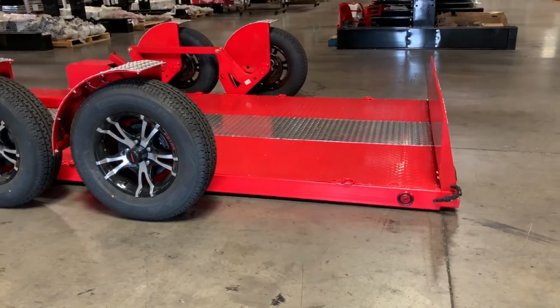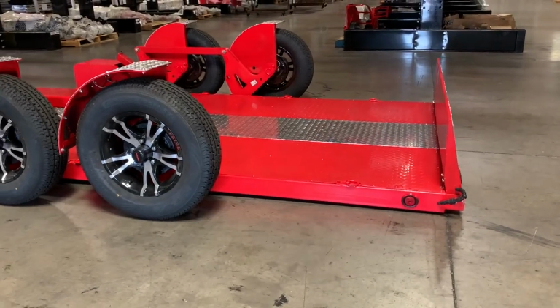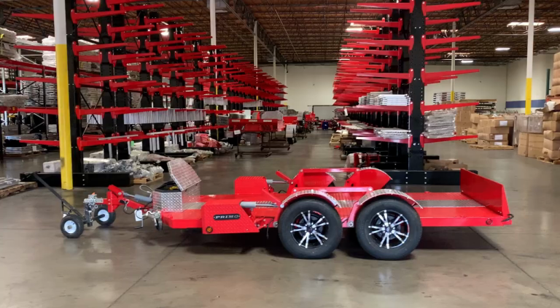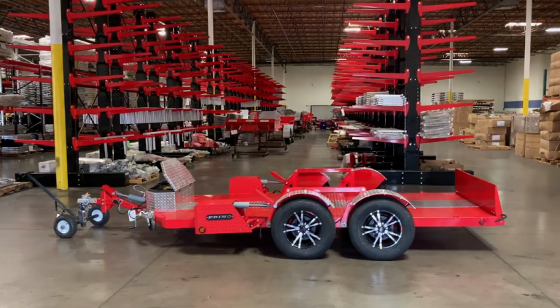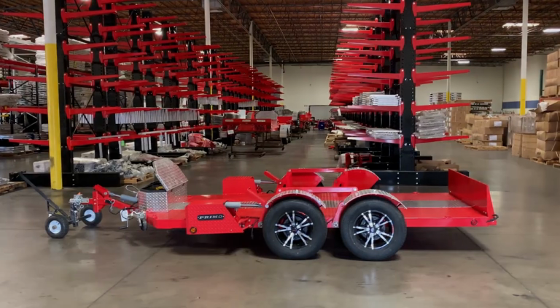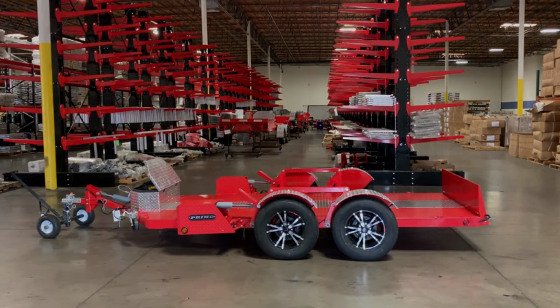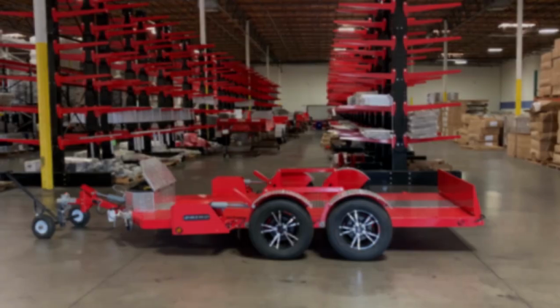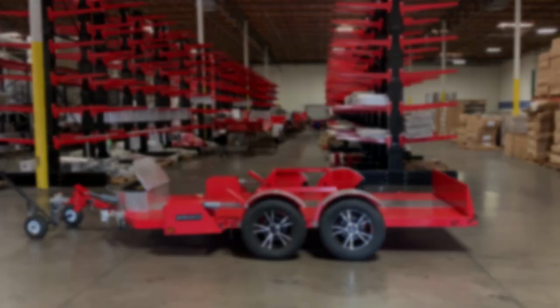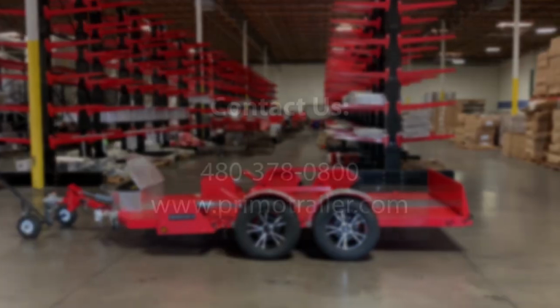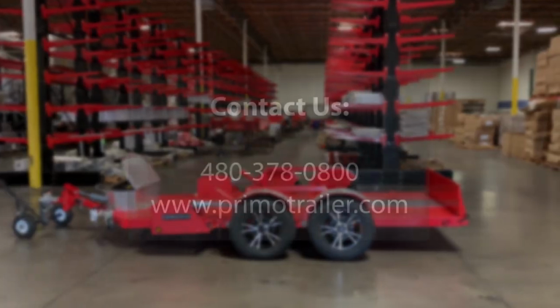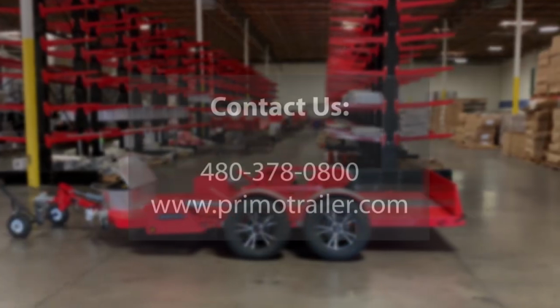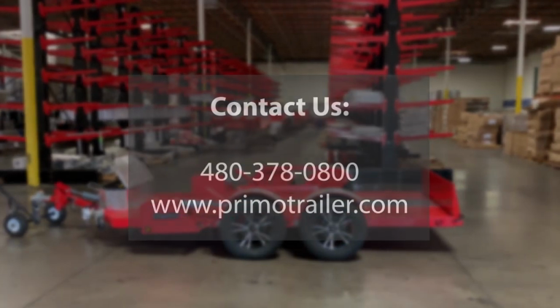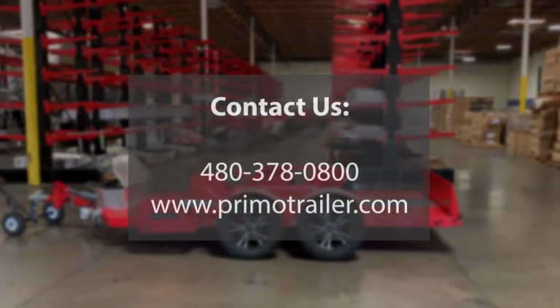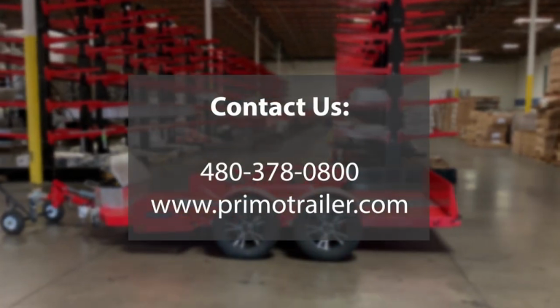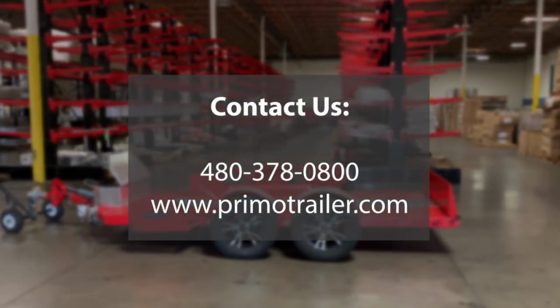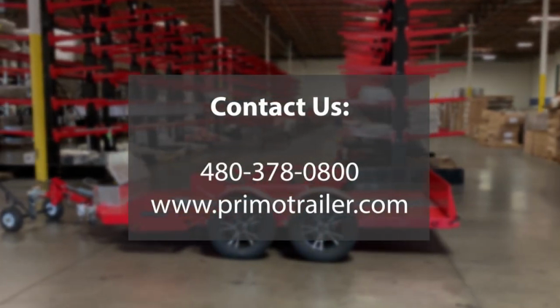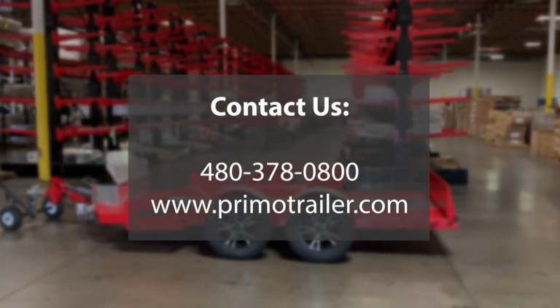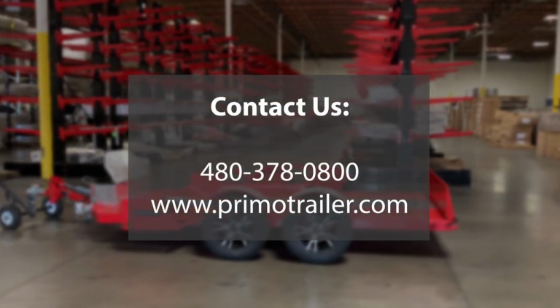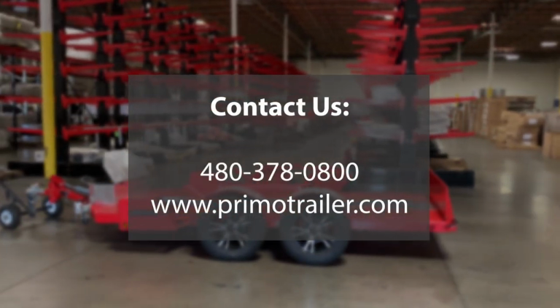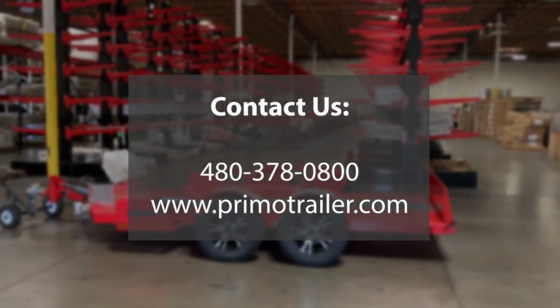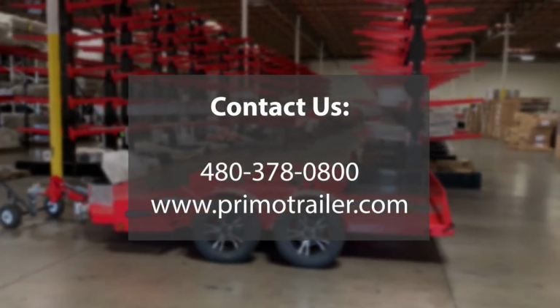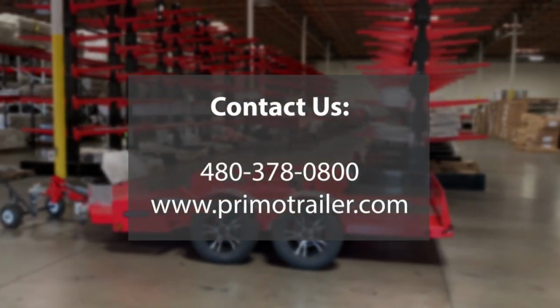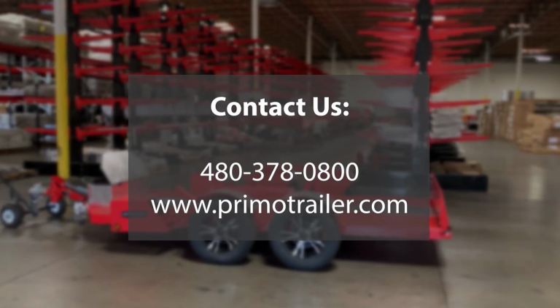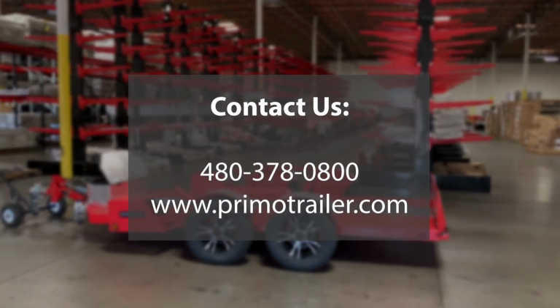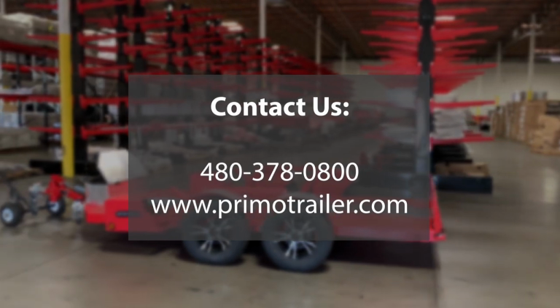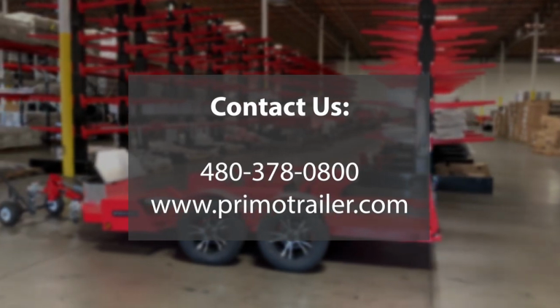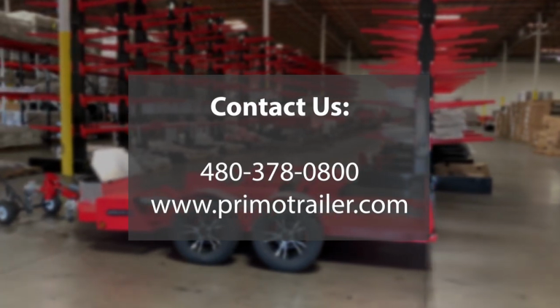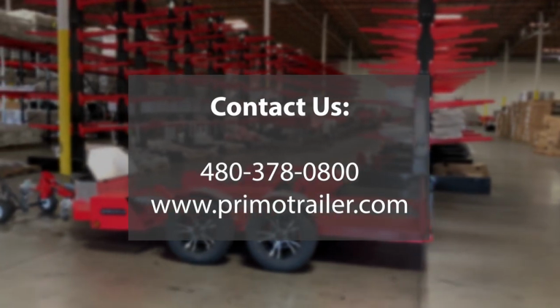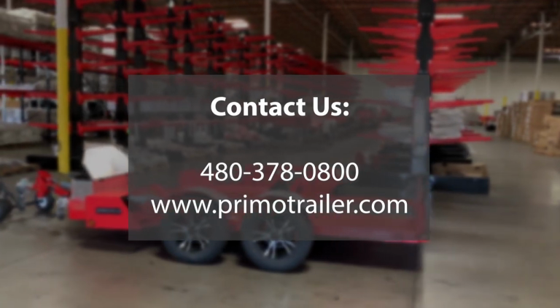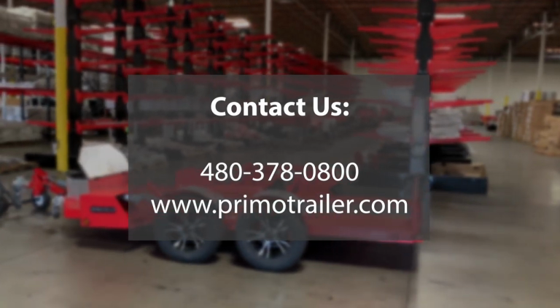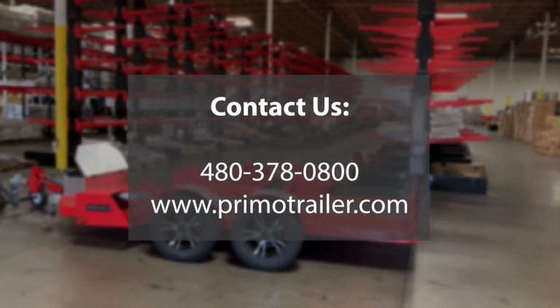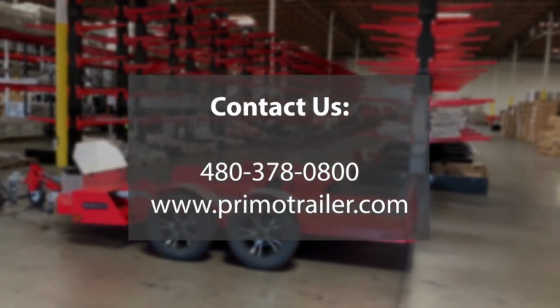Please give us a call at 480-378-0800 to order yours today.